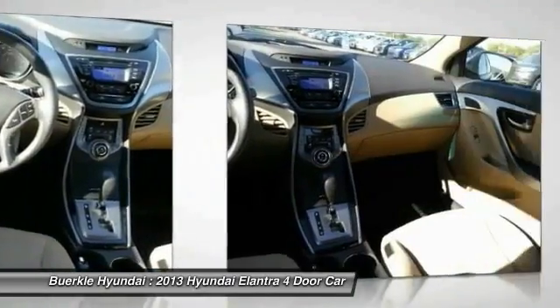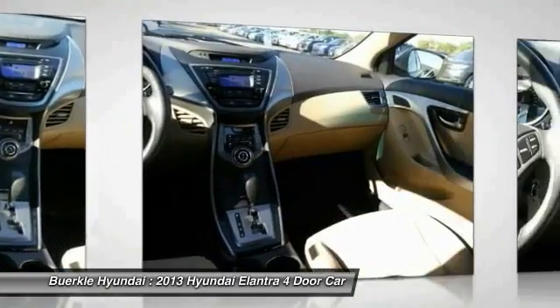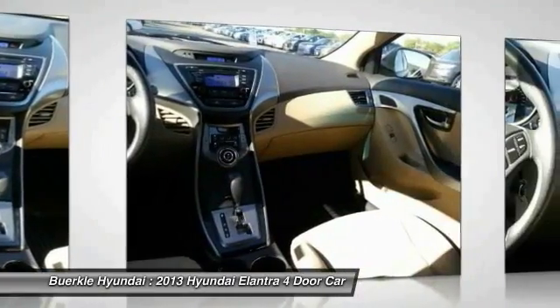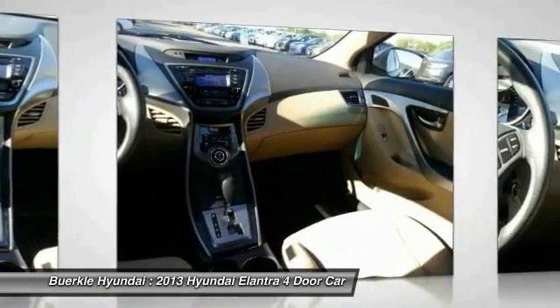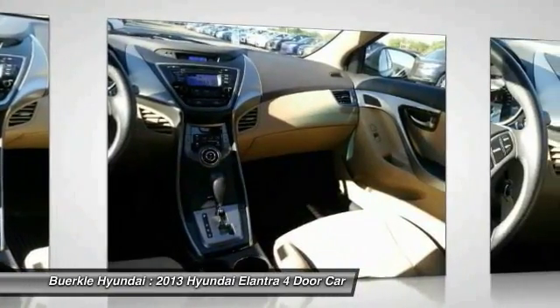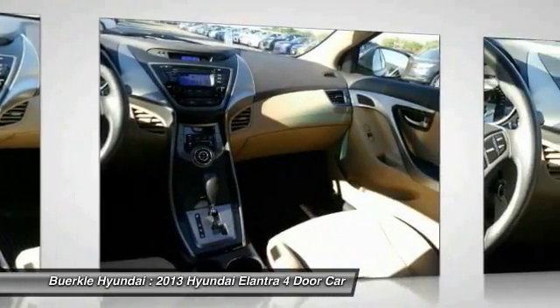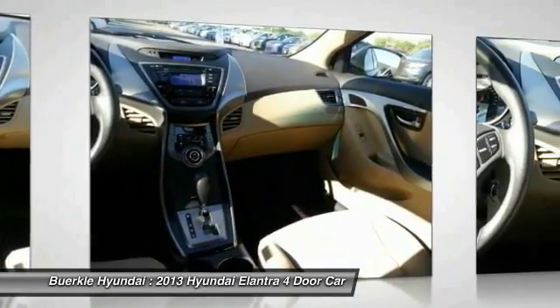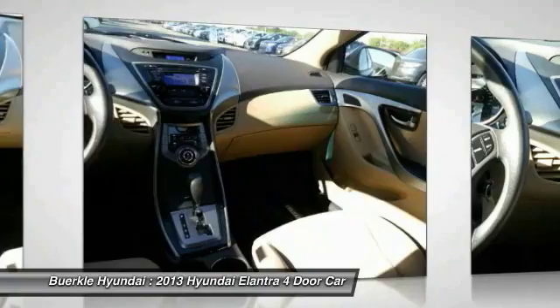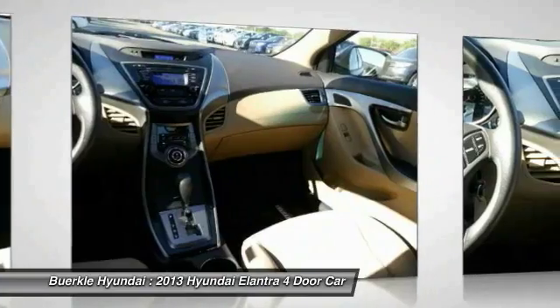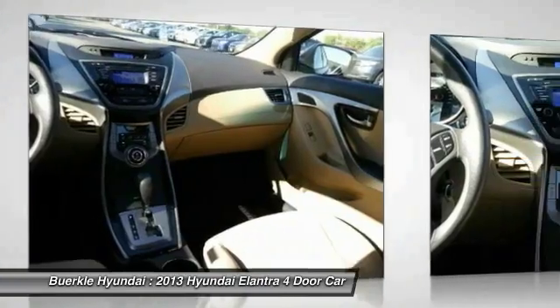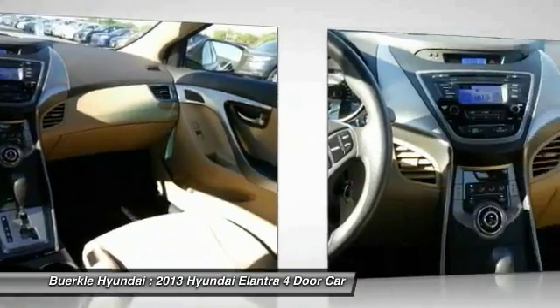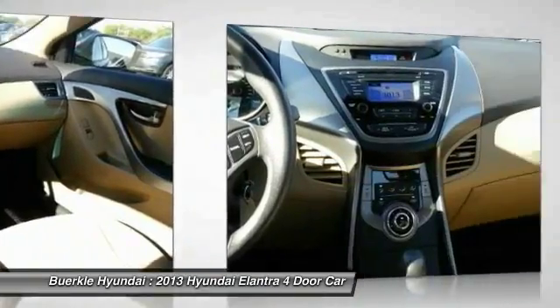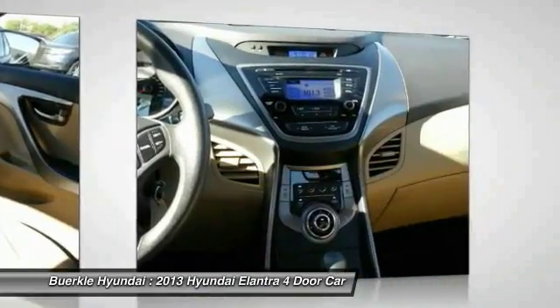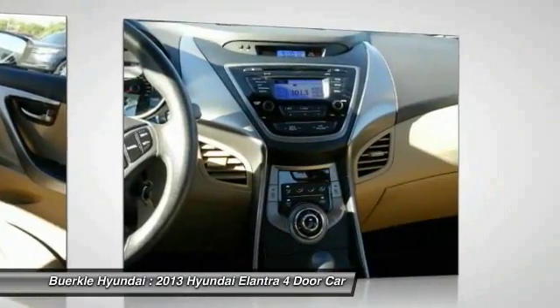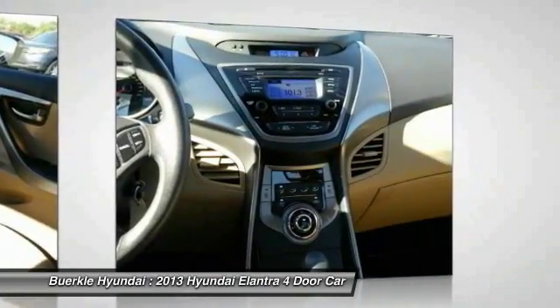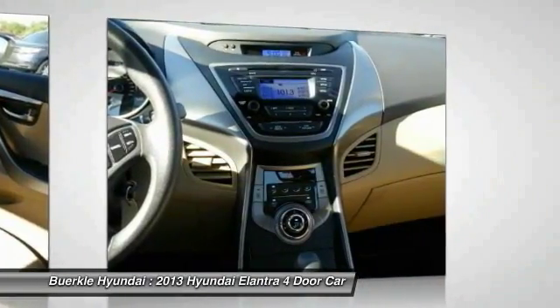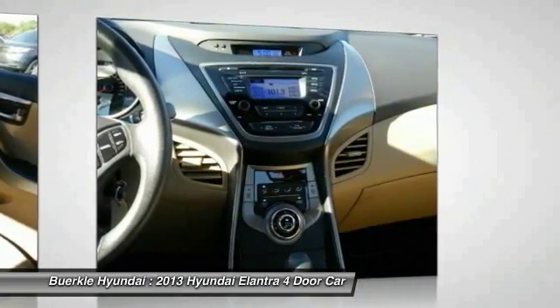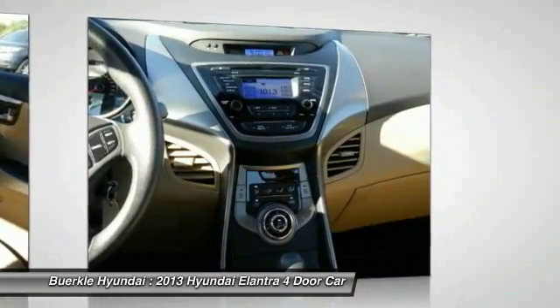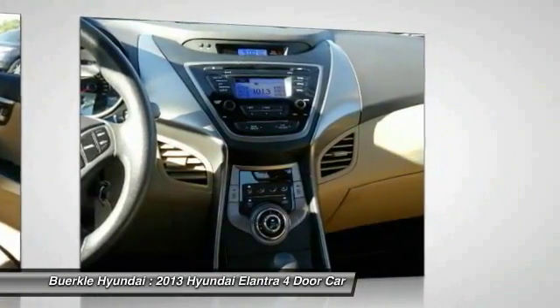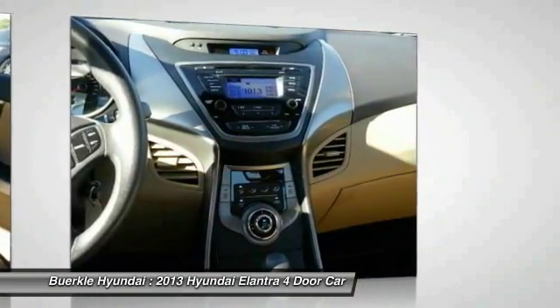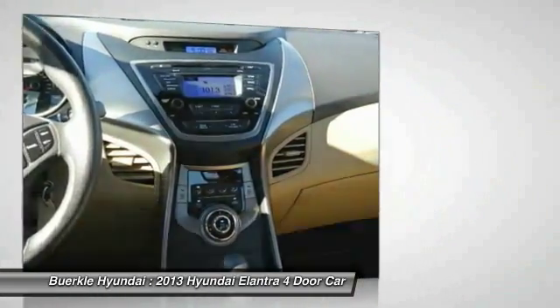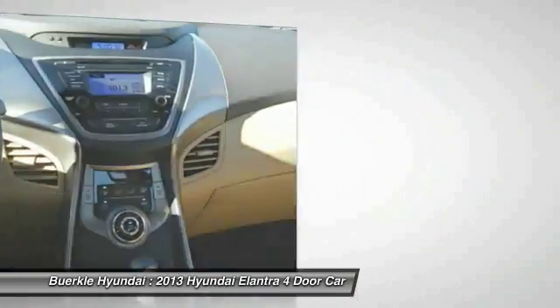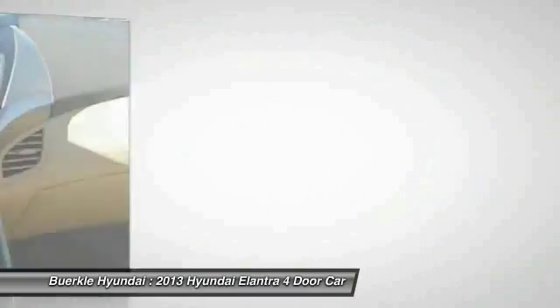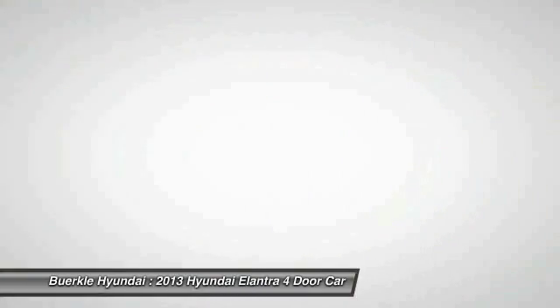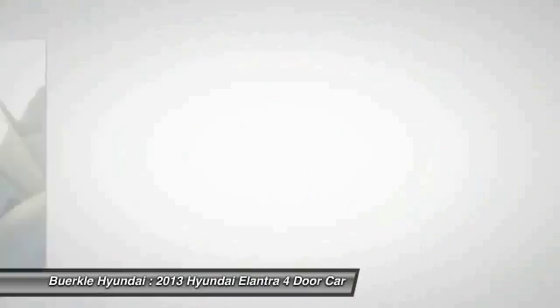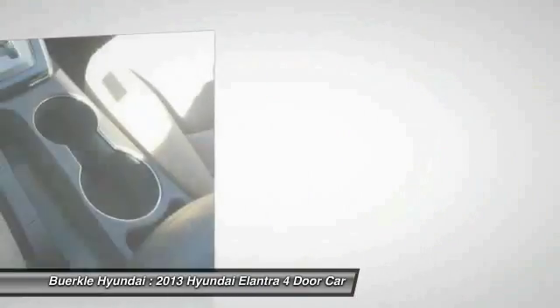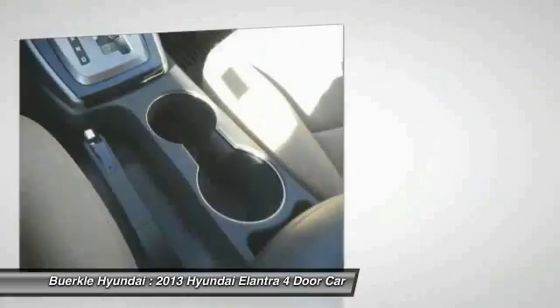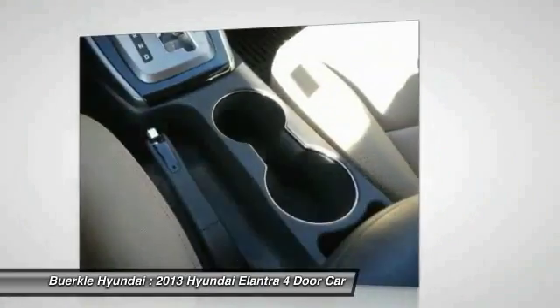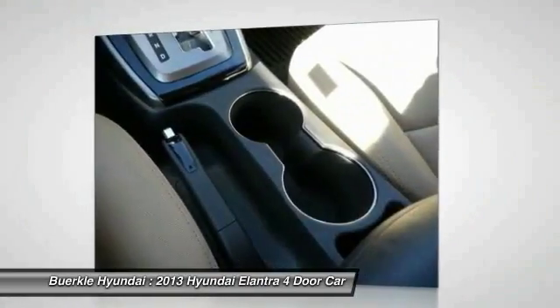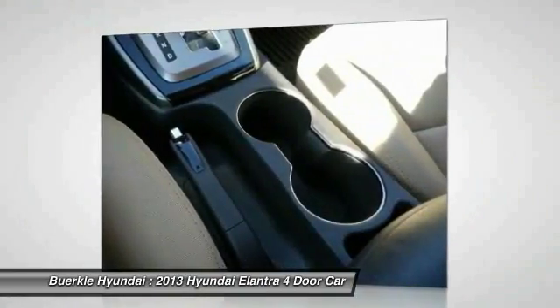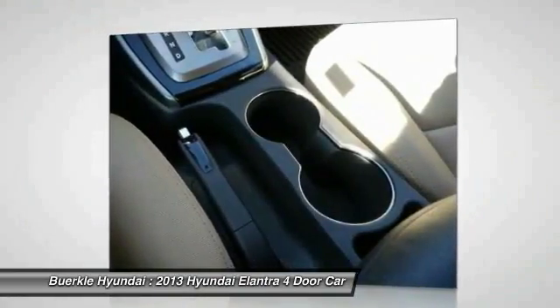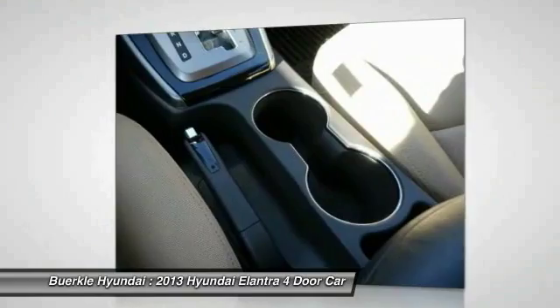FWD. This isn't just a vehicle — it's an experience. So stop in for a test drive today.